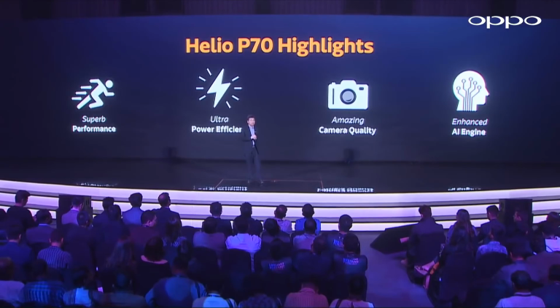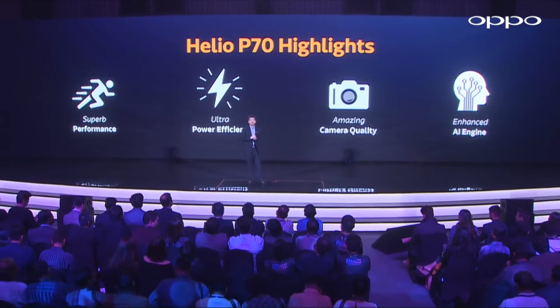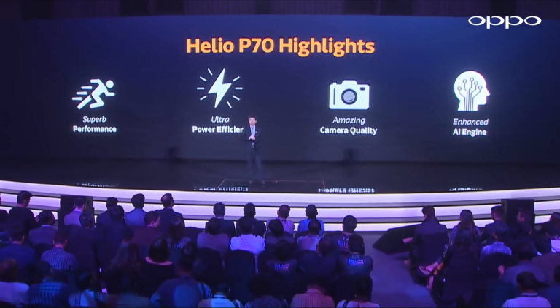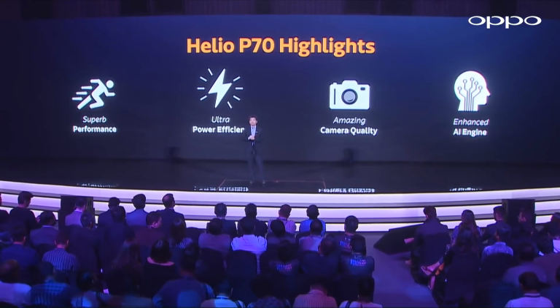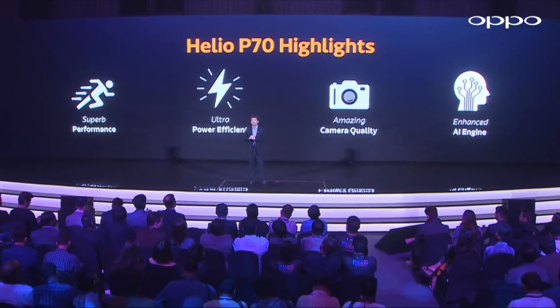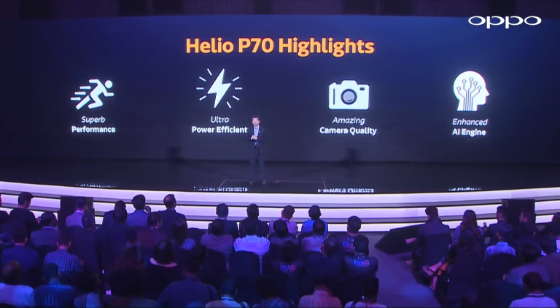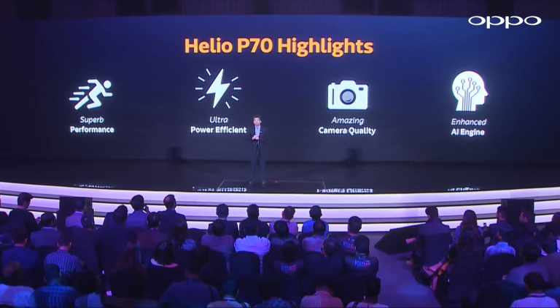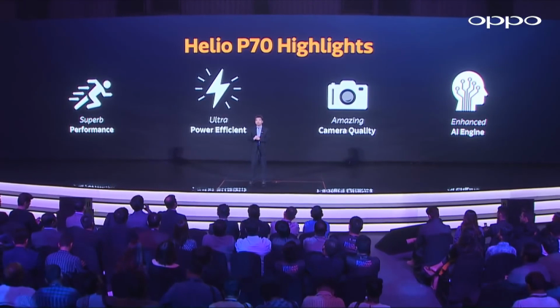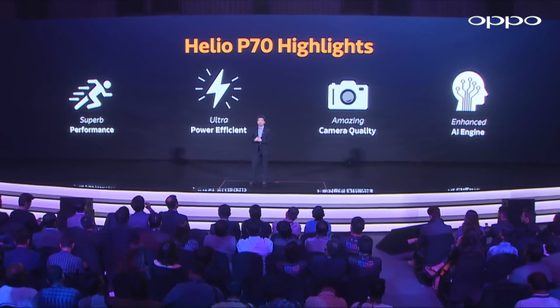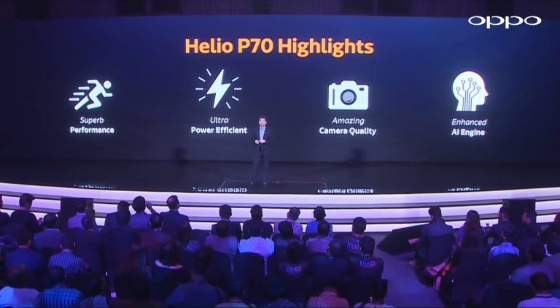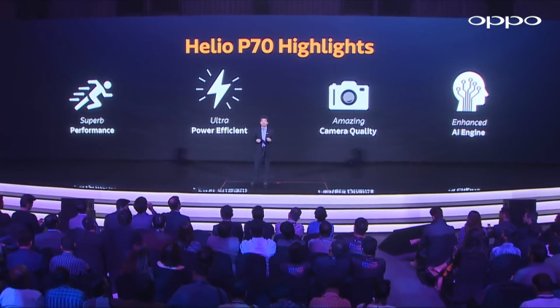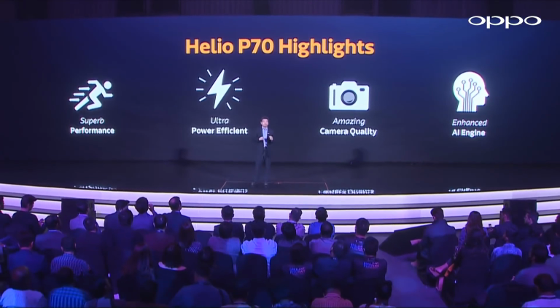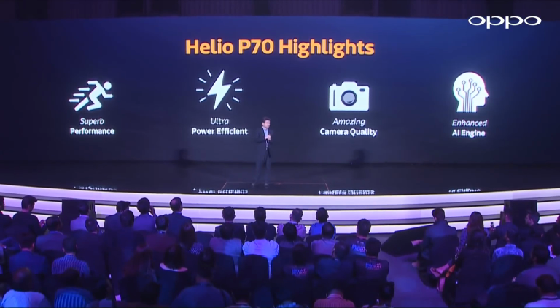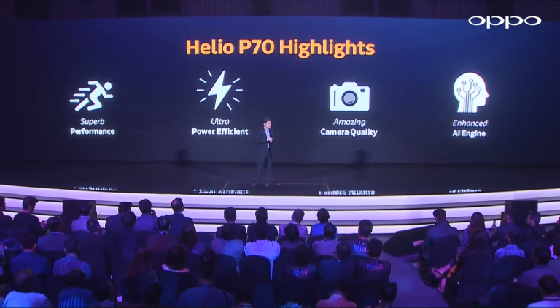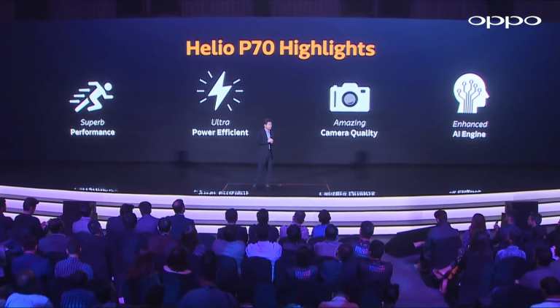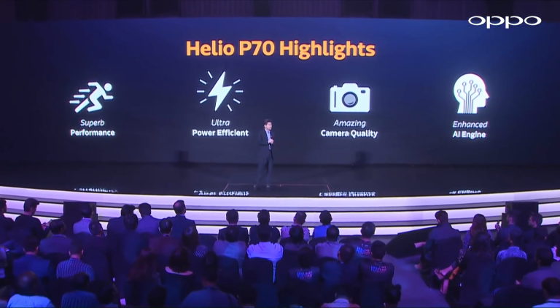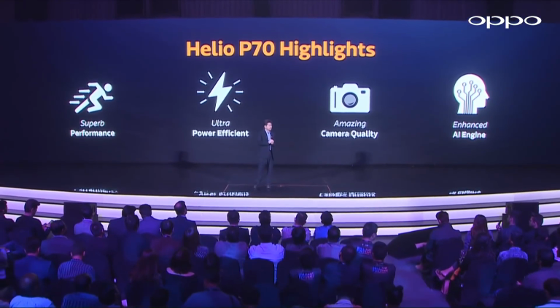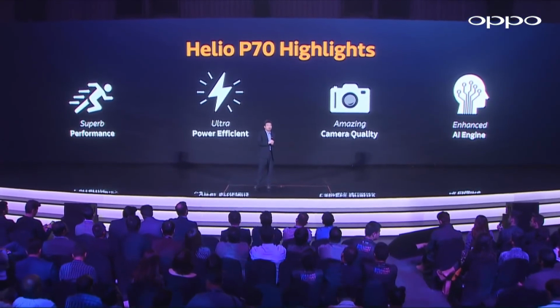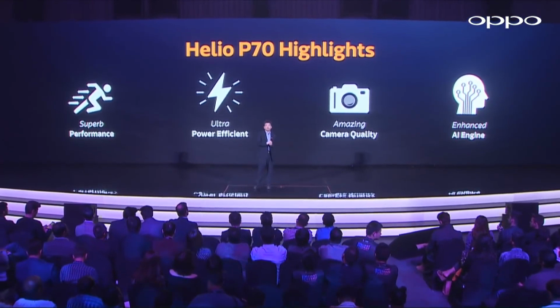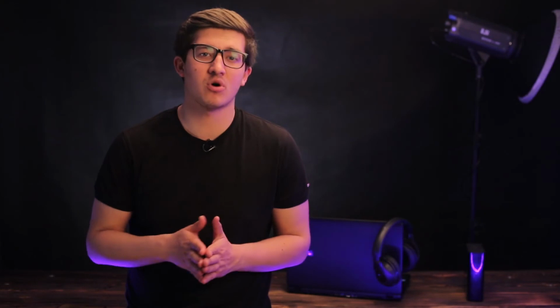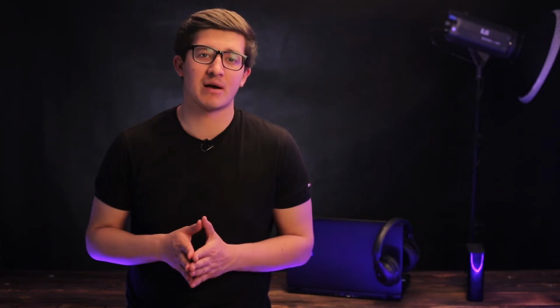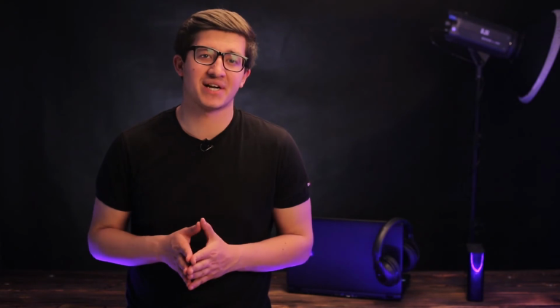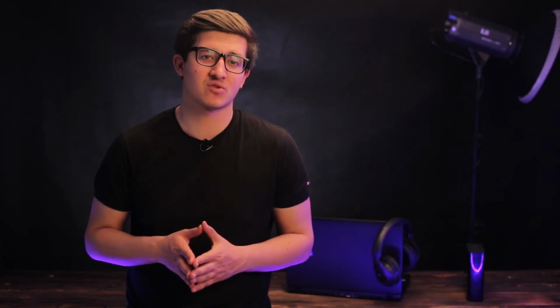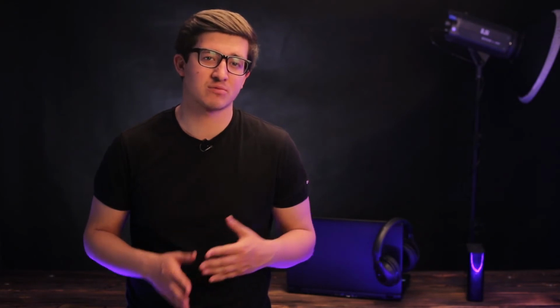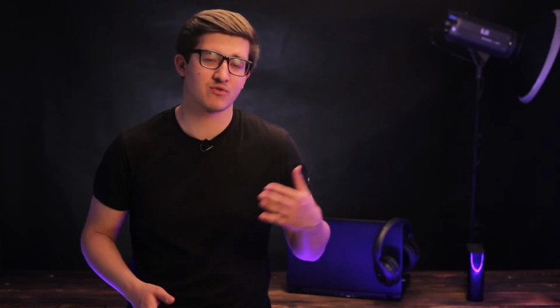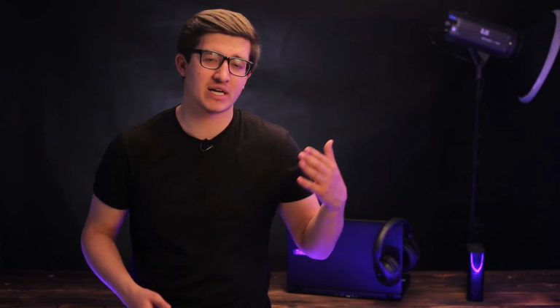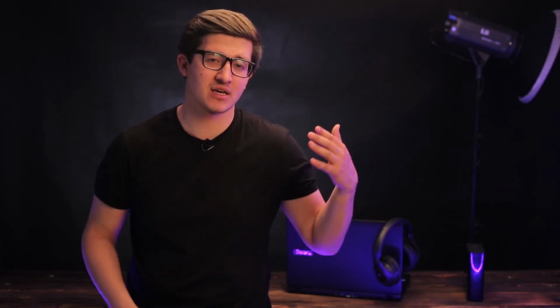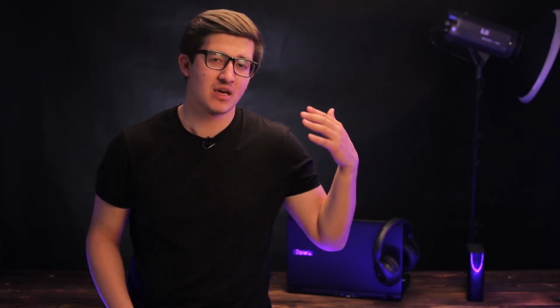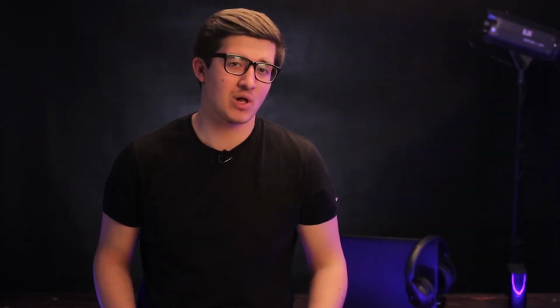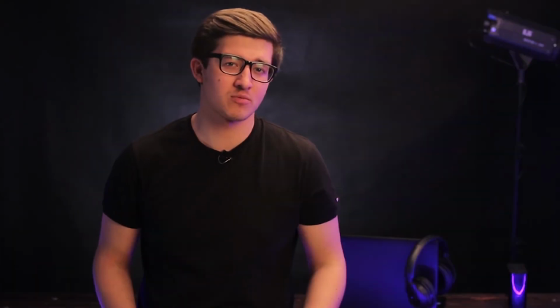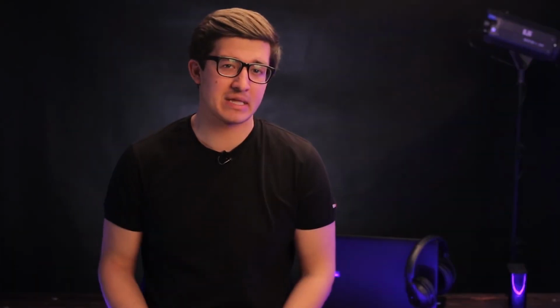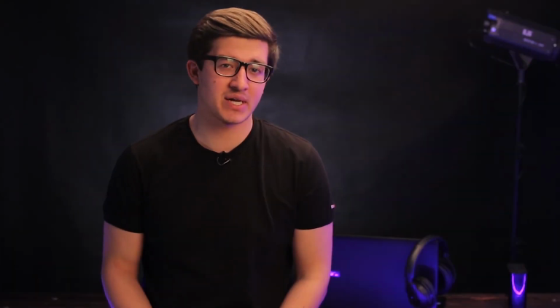The processor is the MediaTek Helio P70. The Oppo campaign also features the Qualcomm Snapdragon.